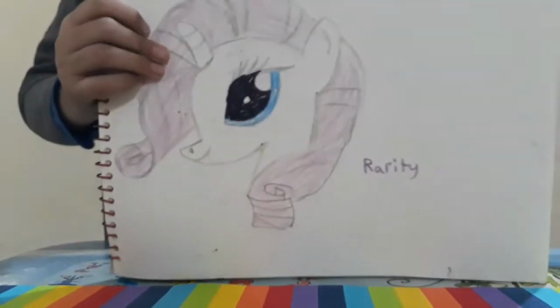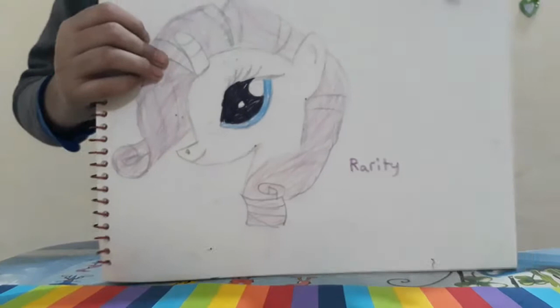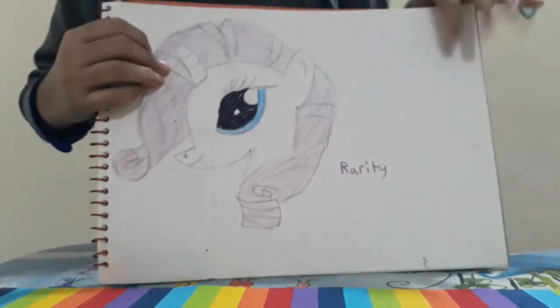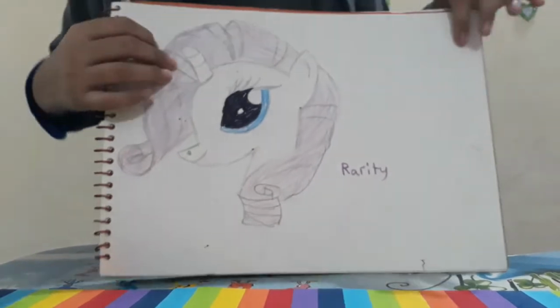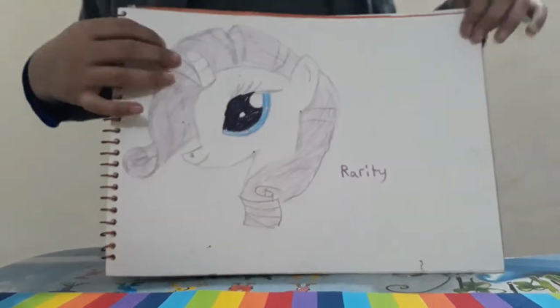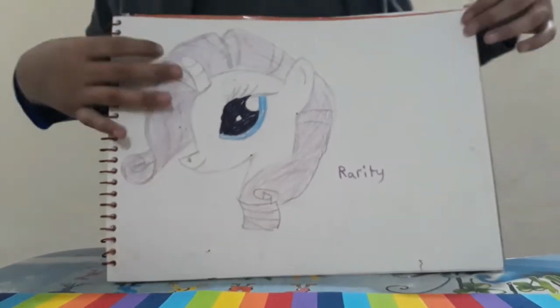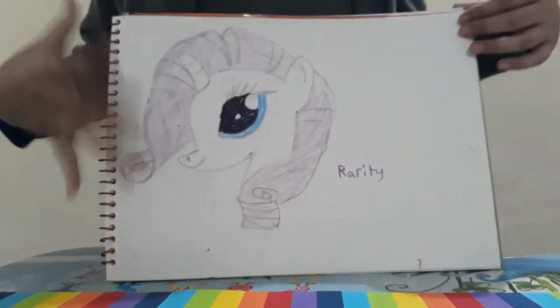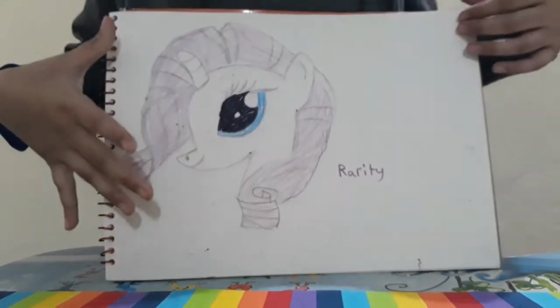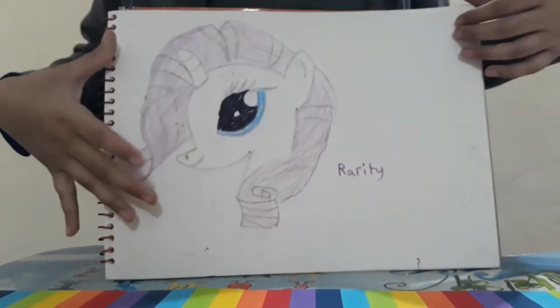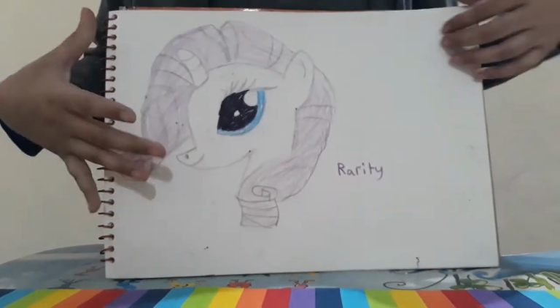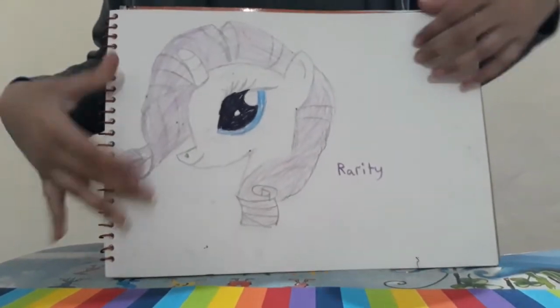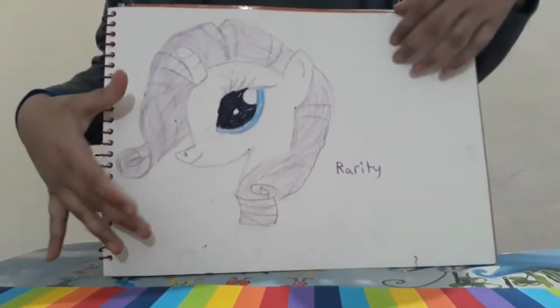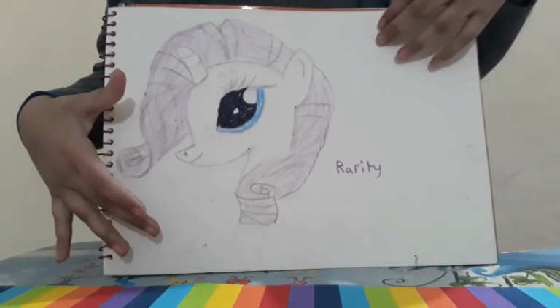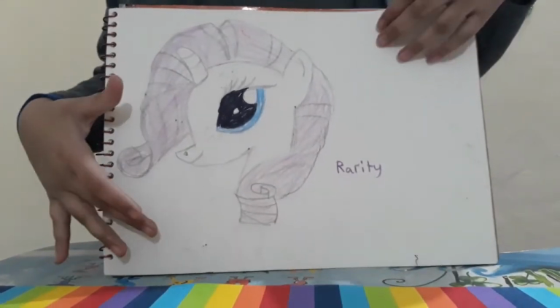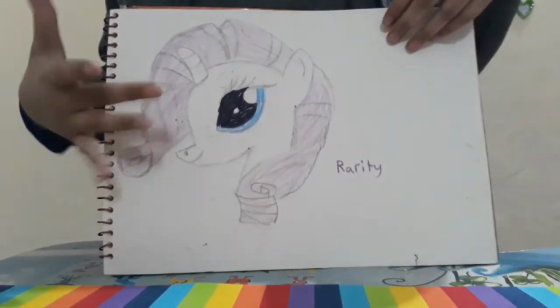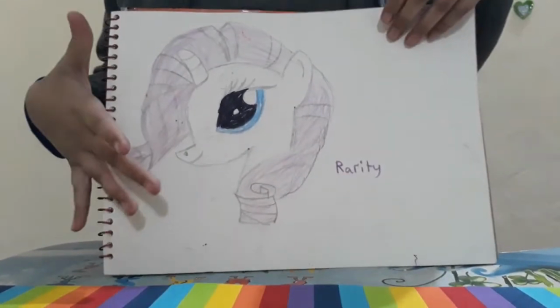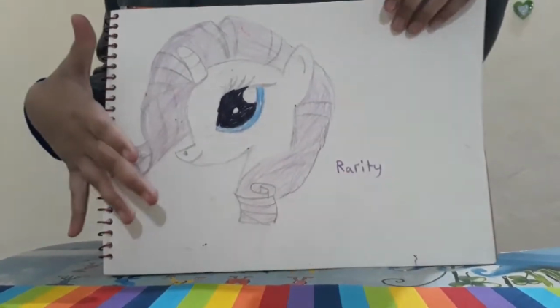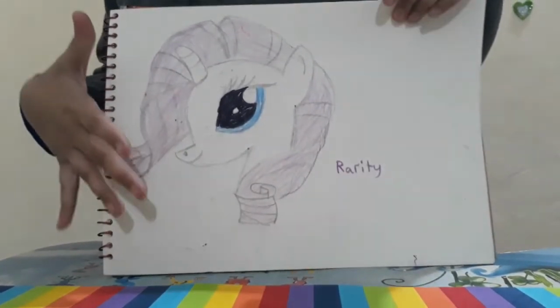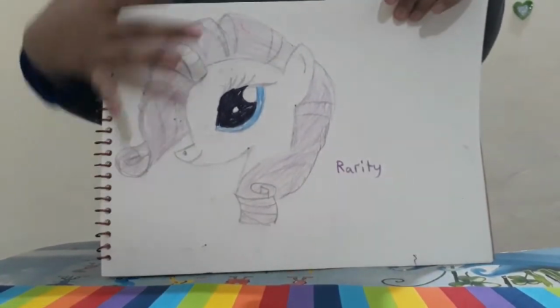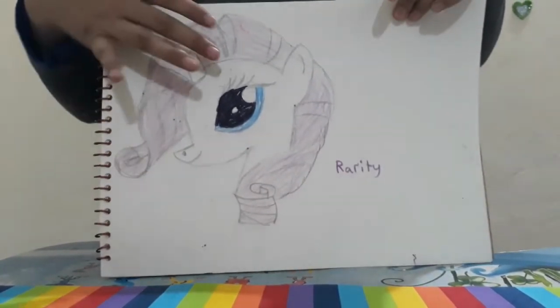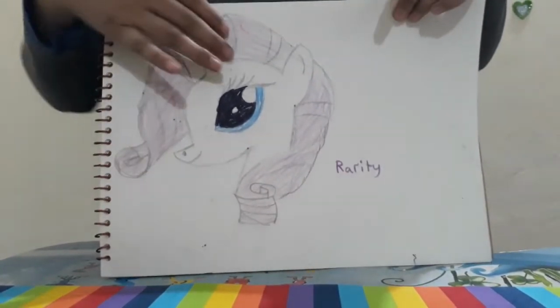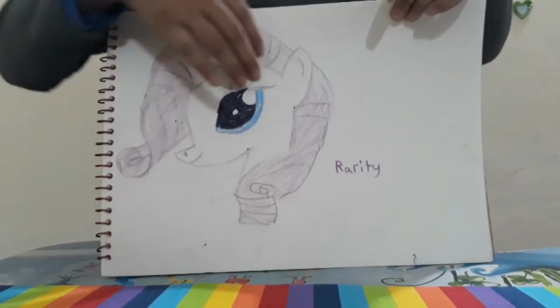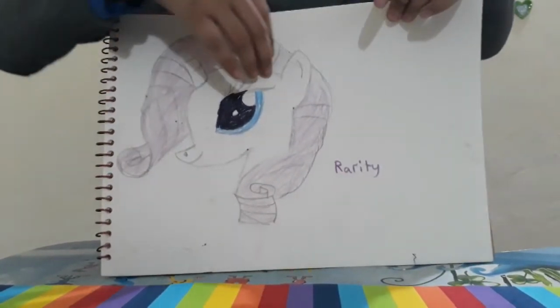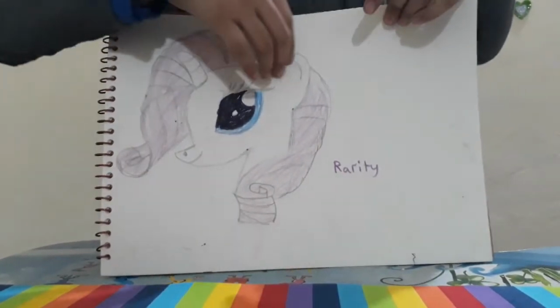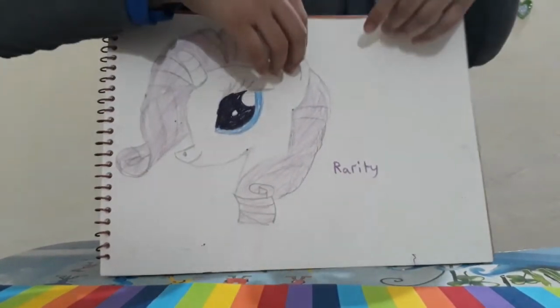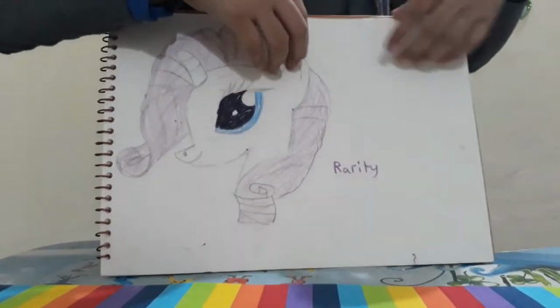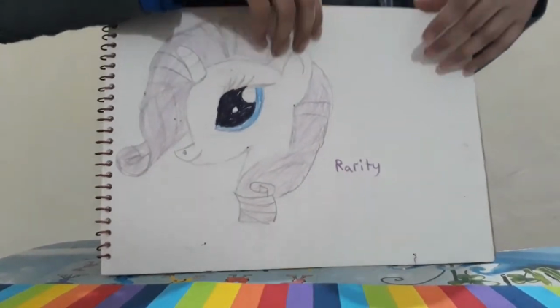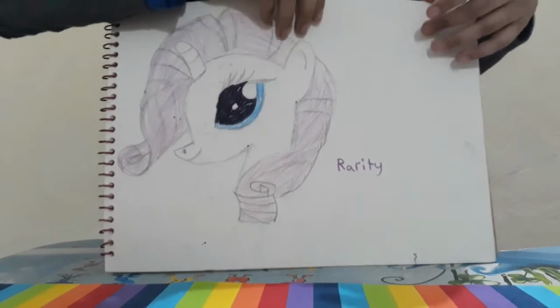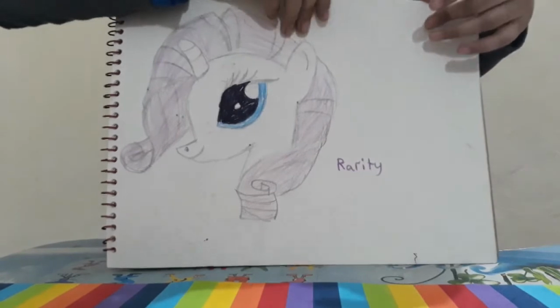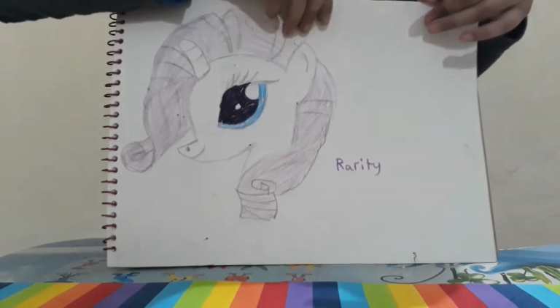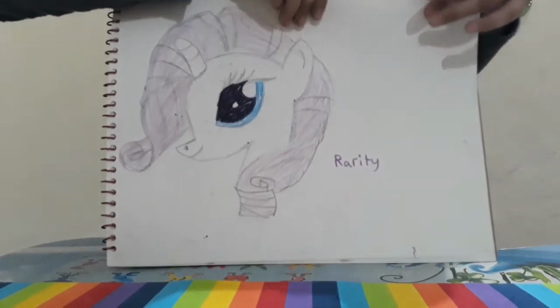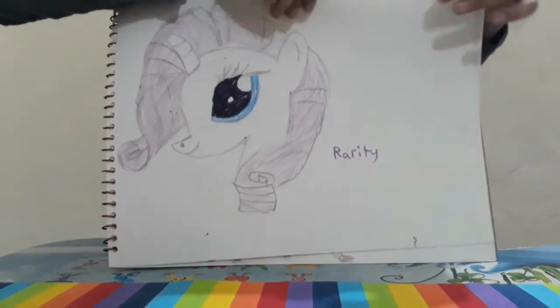And here I made a fairy tea, also from Art4Ktub. It's a very good channel.